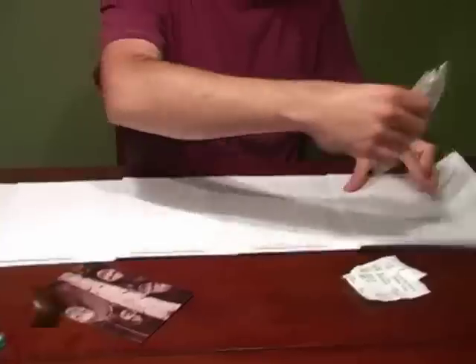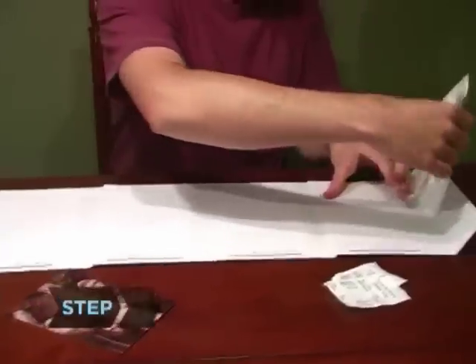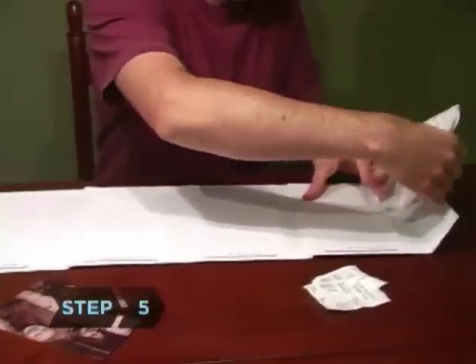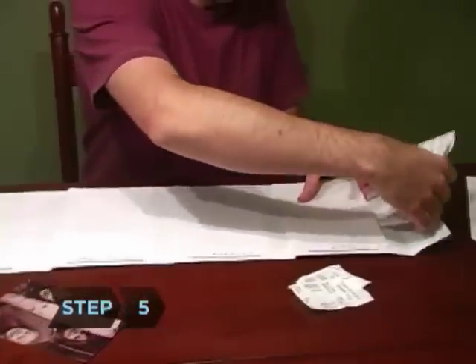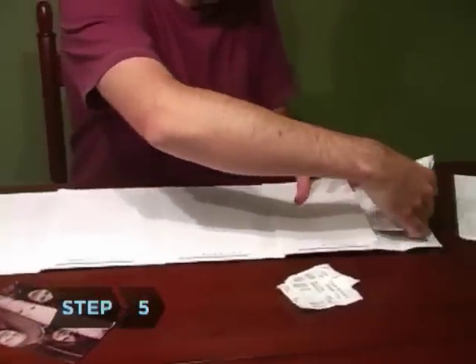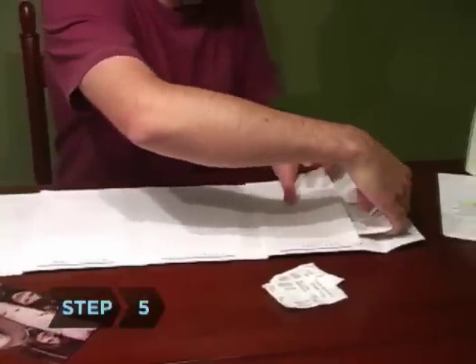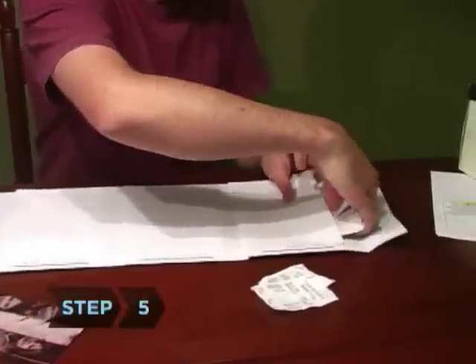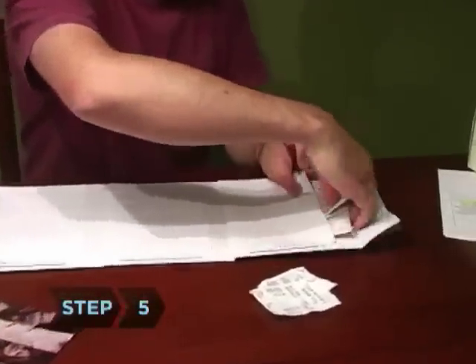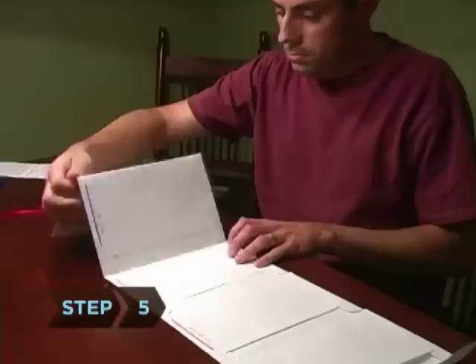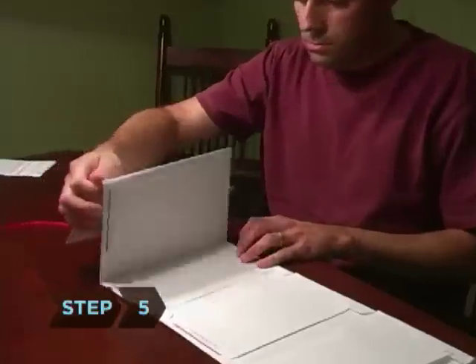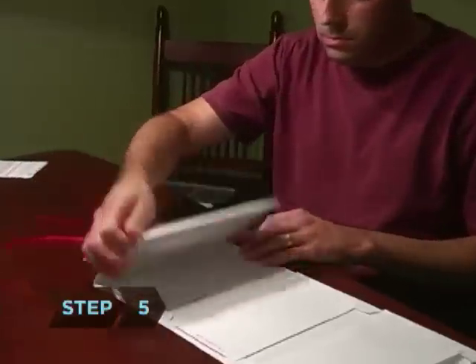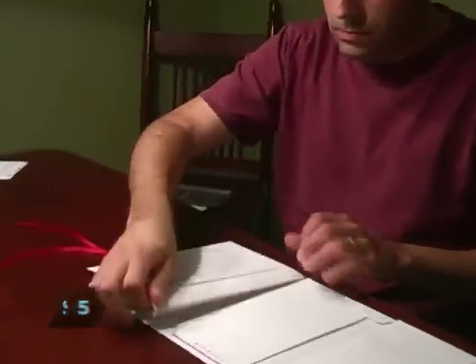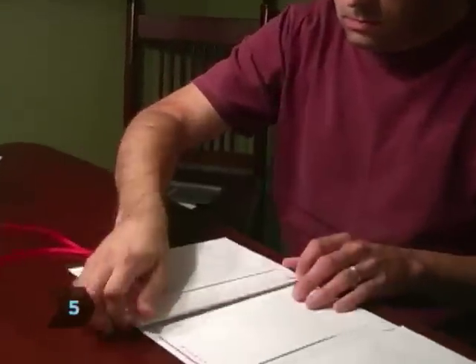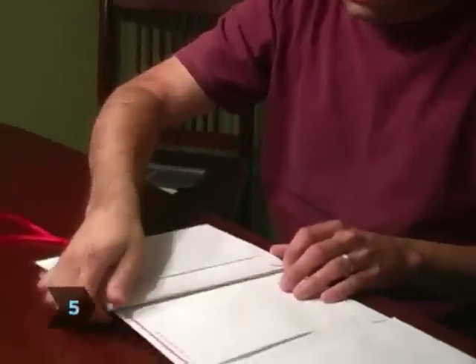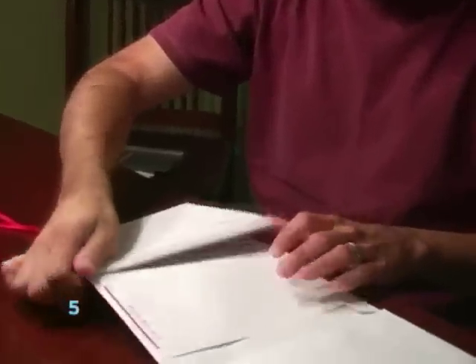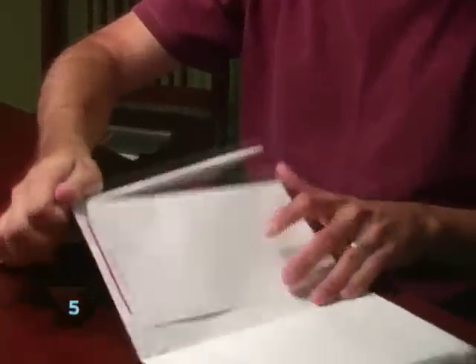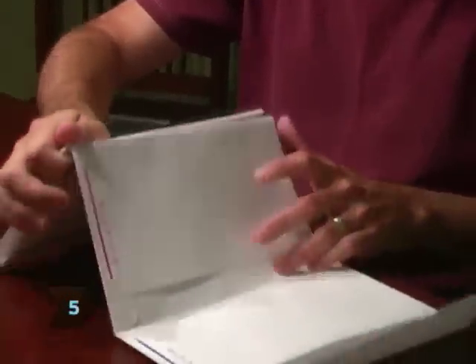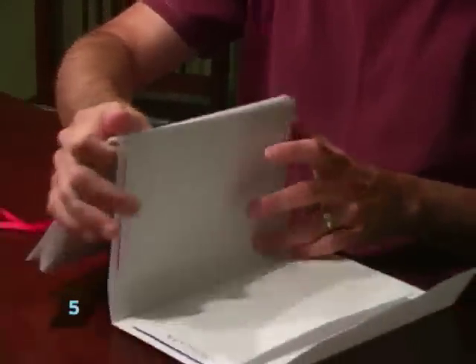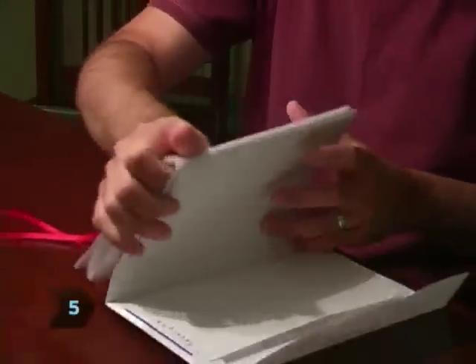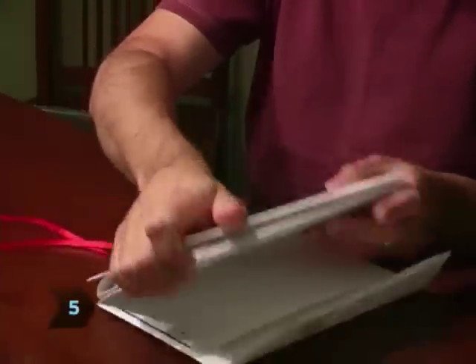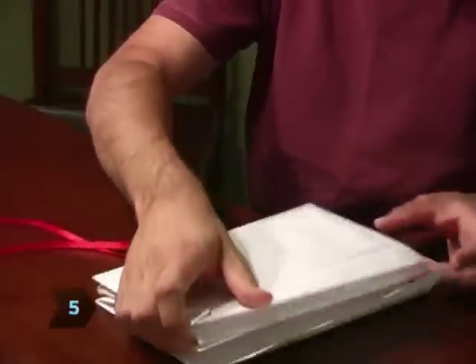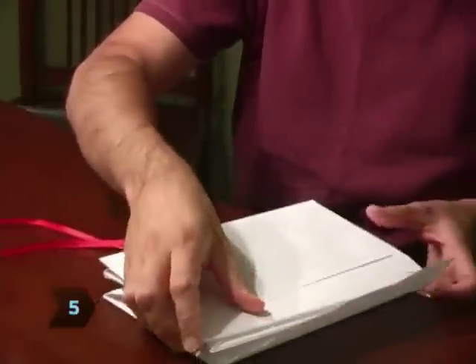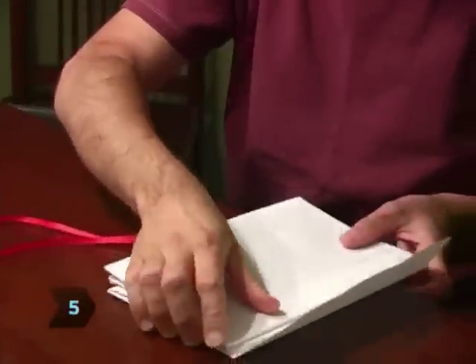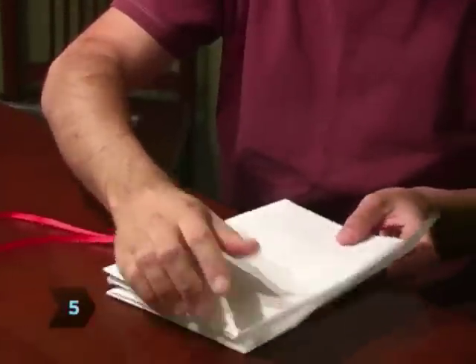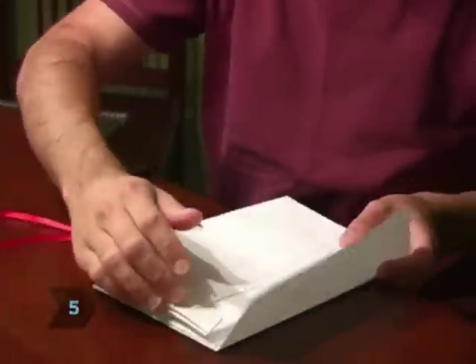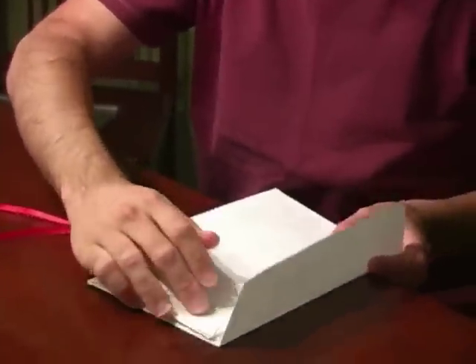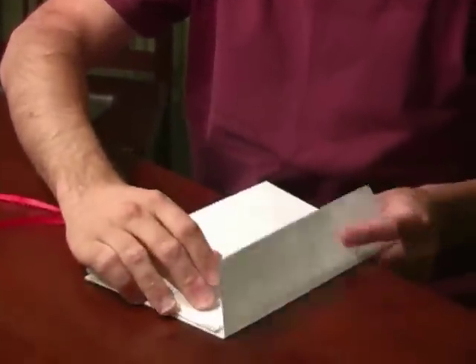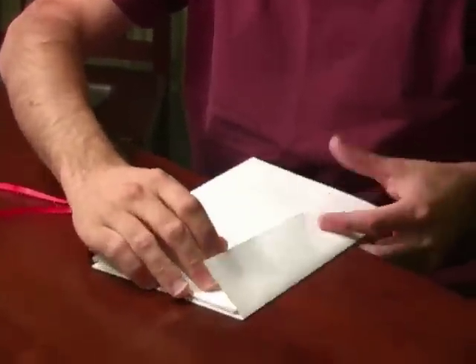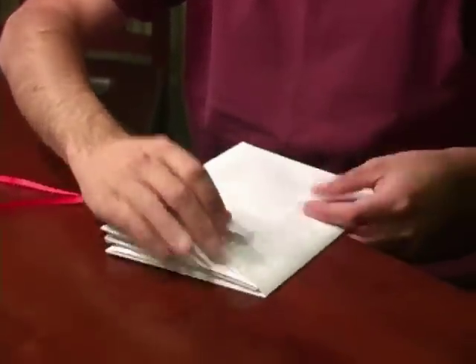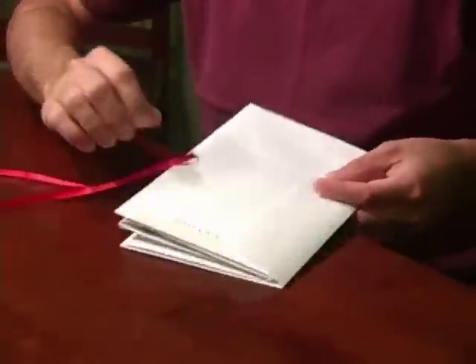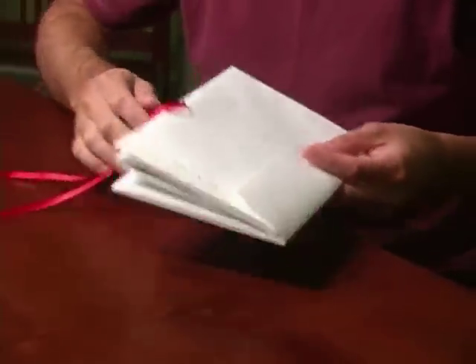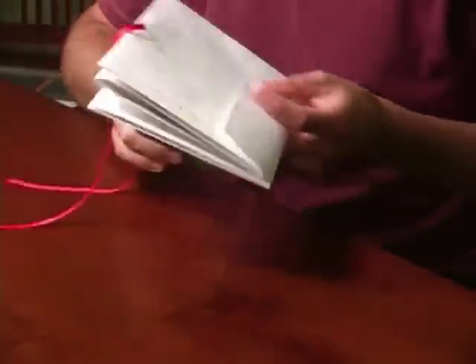Step 5. Fill the envelopes with your stuff, fold the envelopes into an accordion, and fasten neatly with the ribbon.